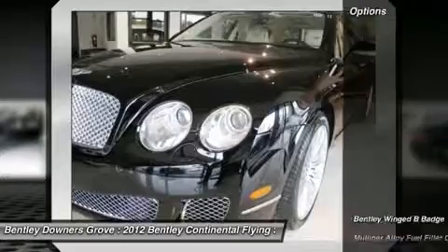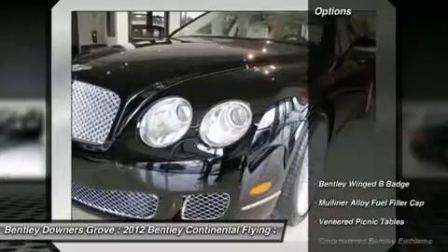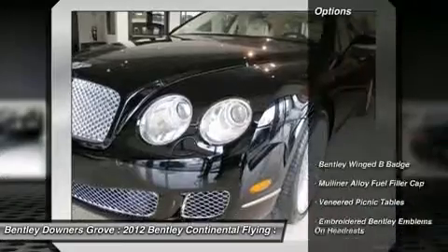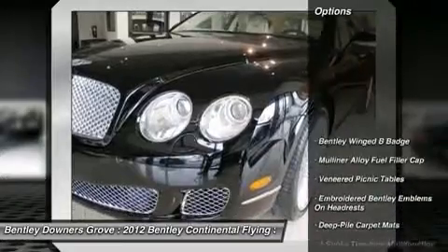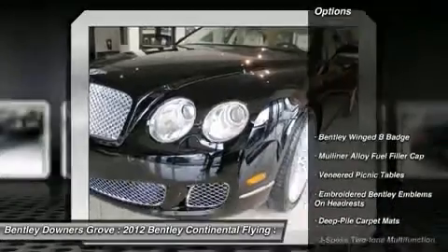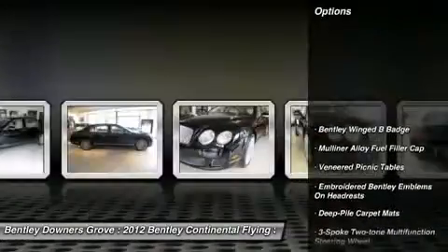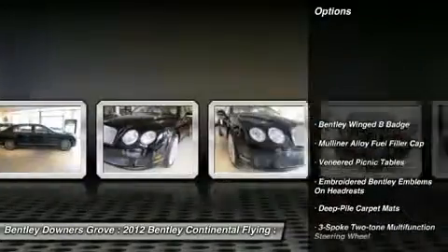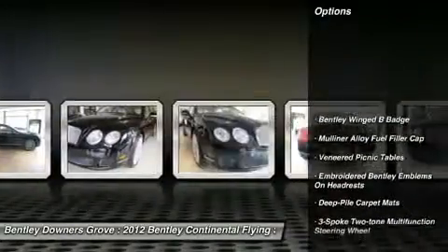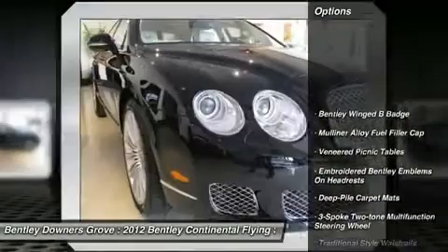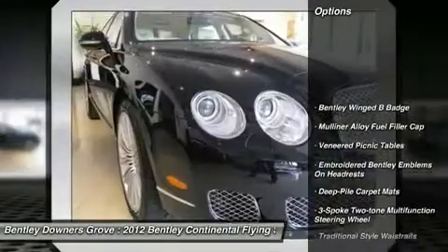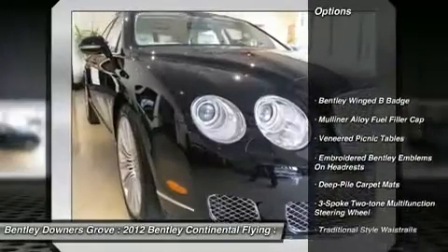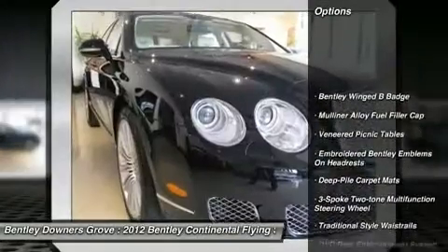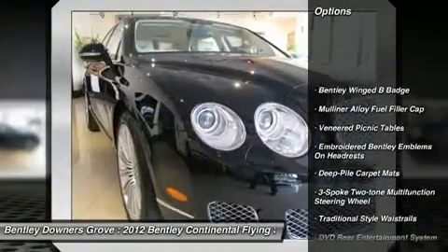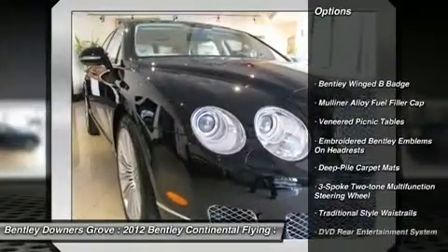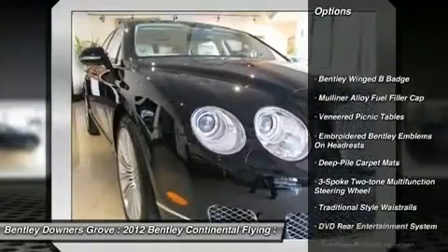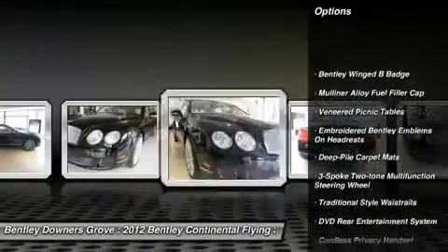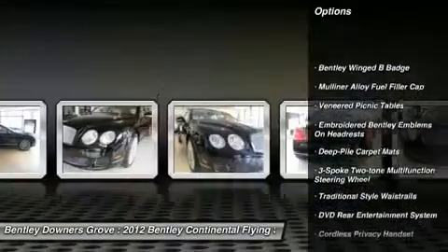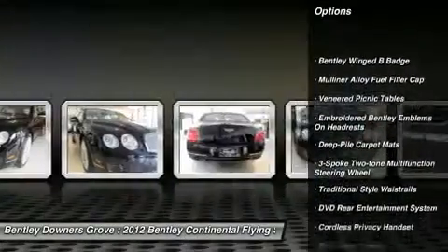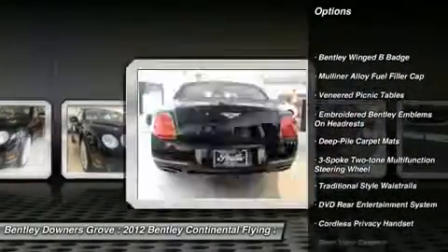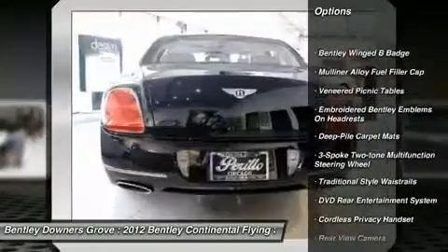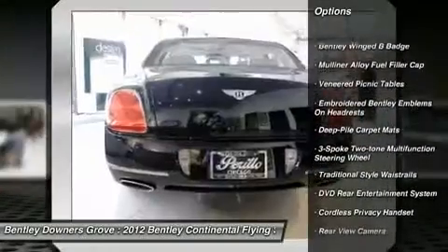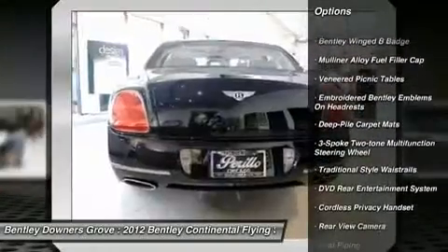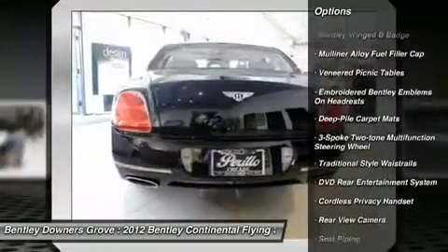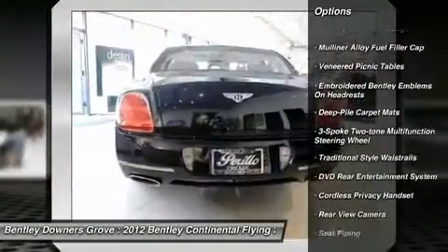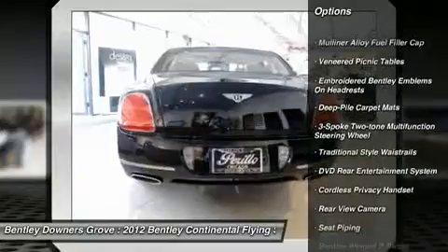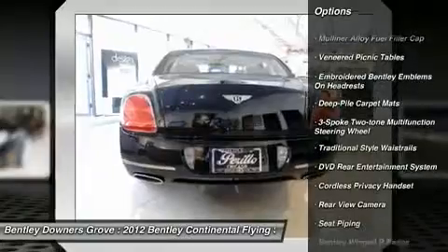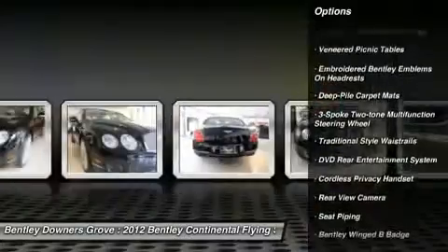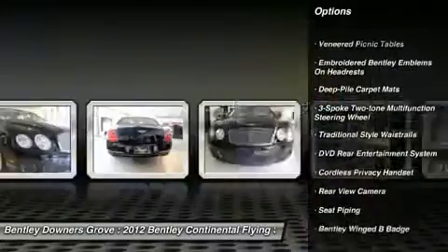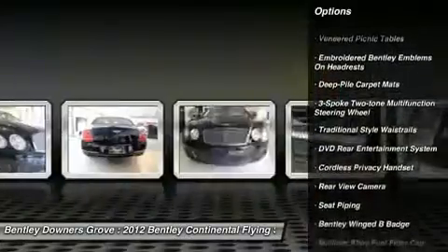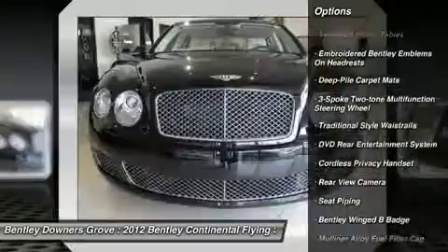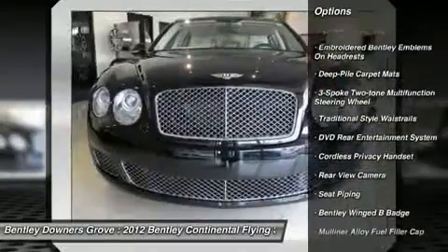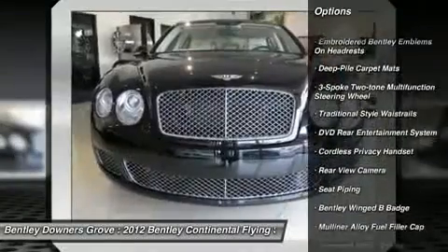Traction control. Stability control. Cruise control. Universal garage door opener. Power windows.